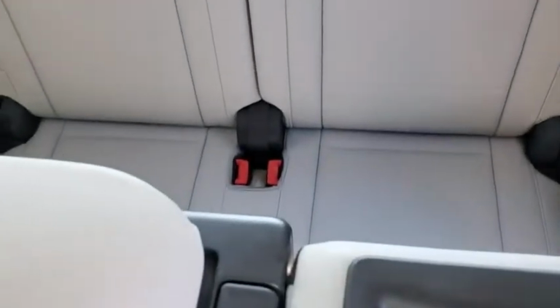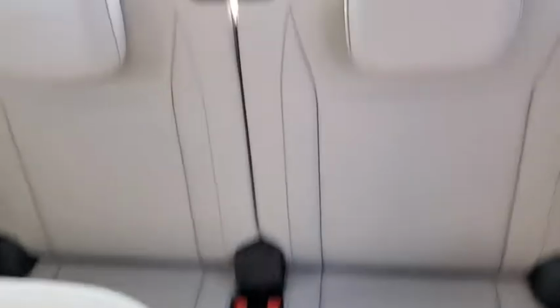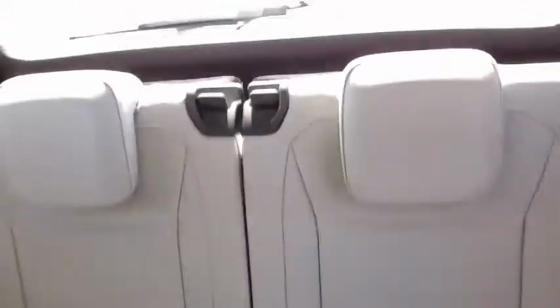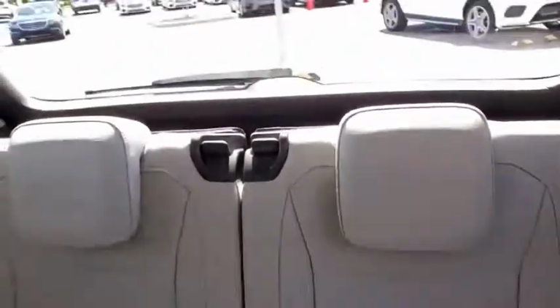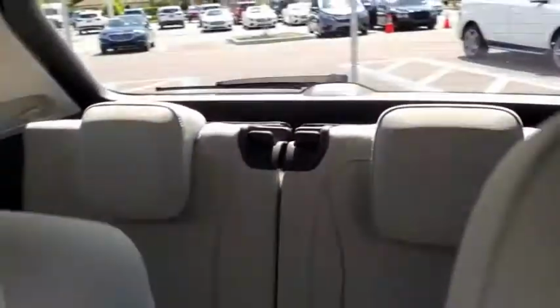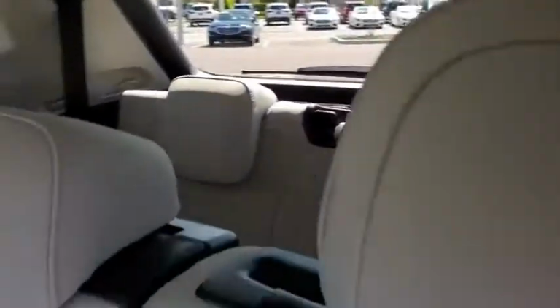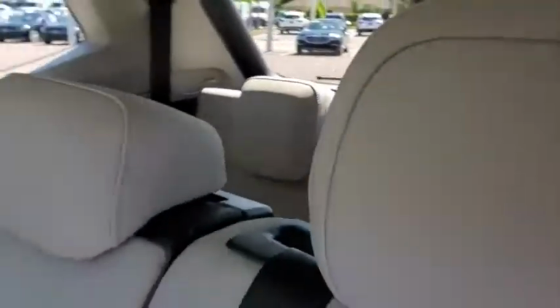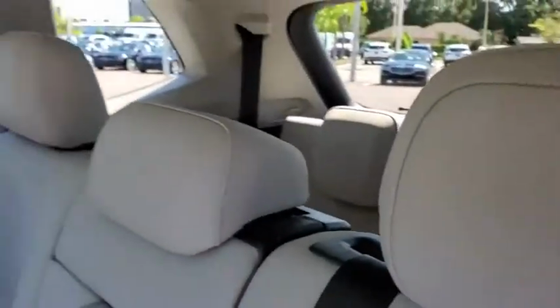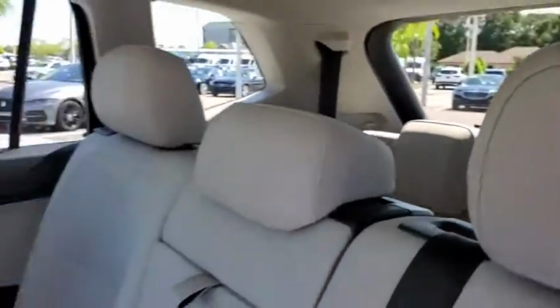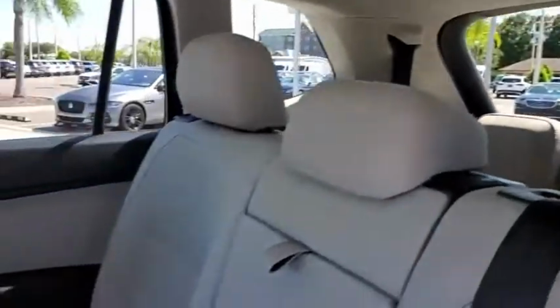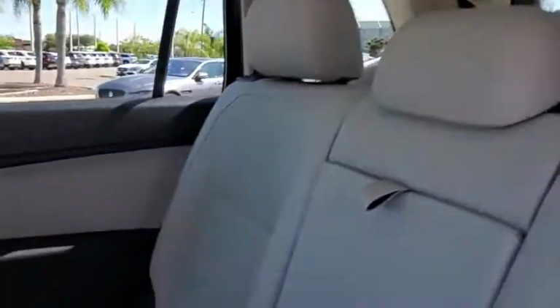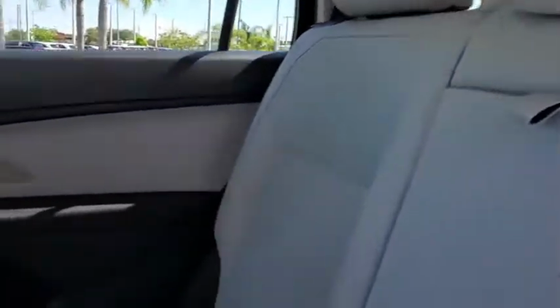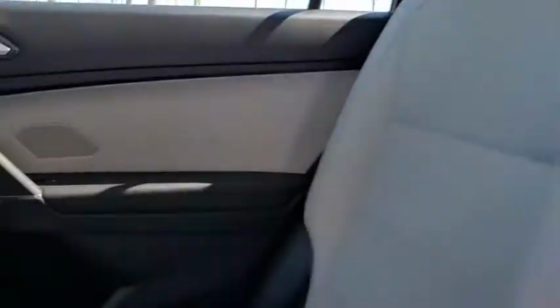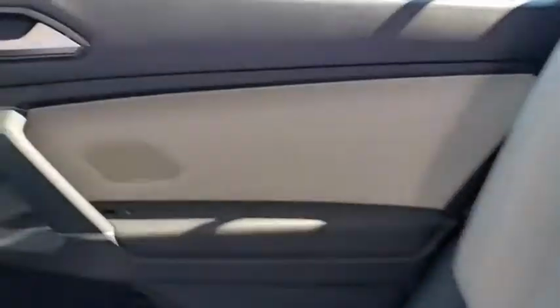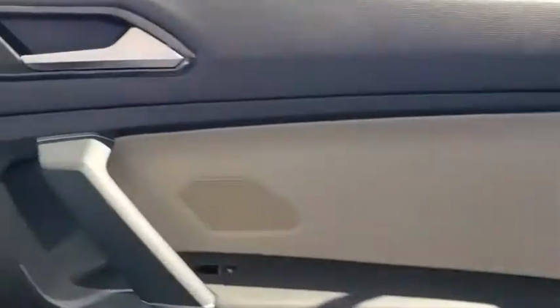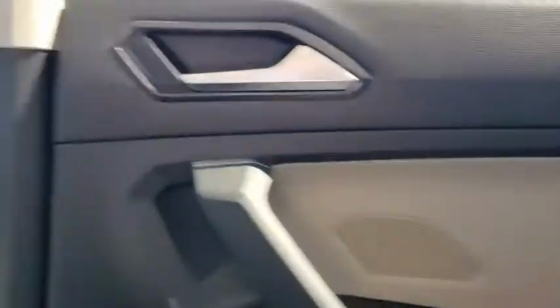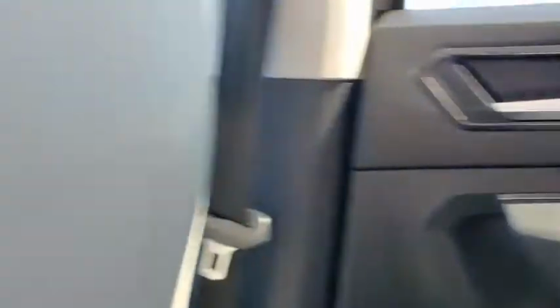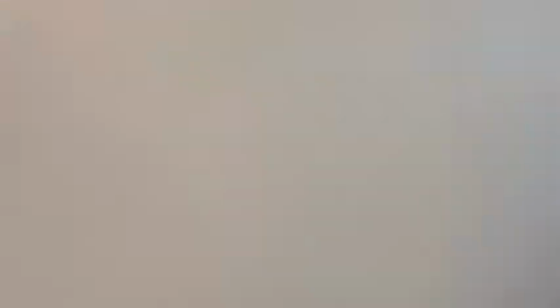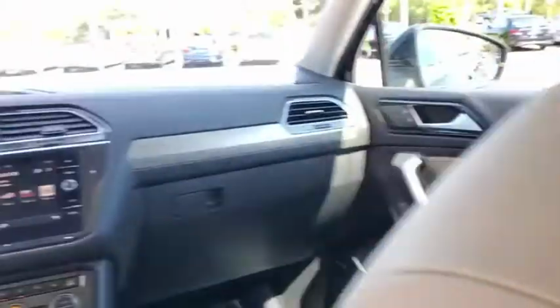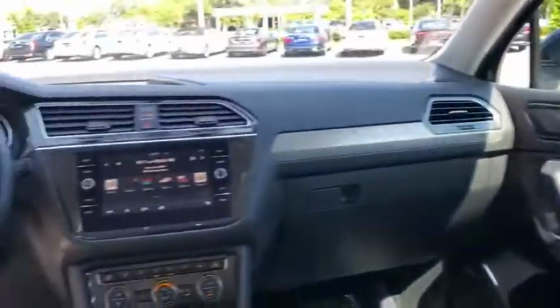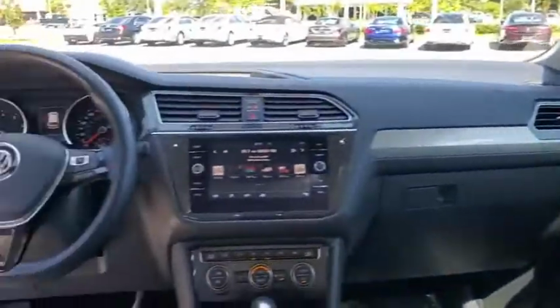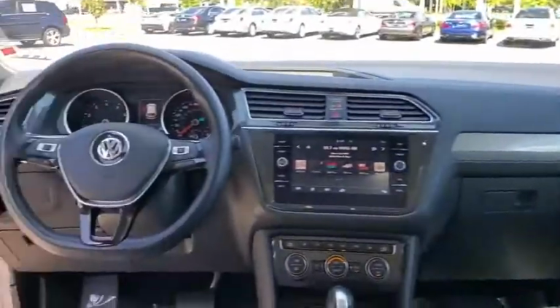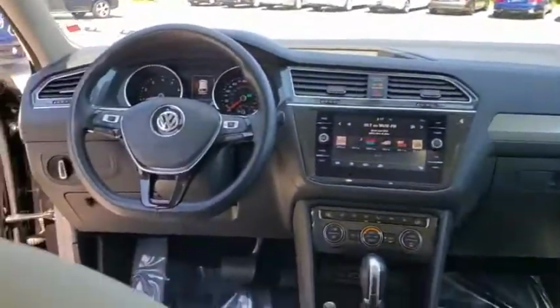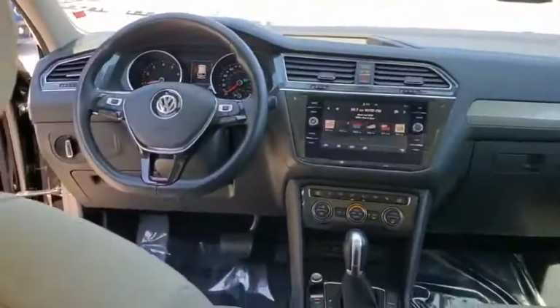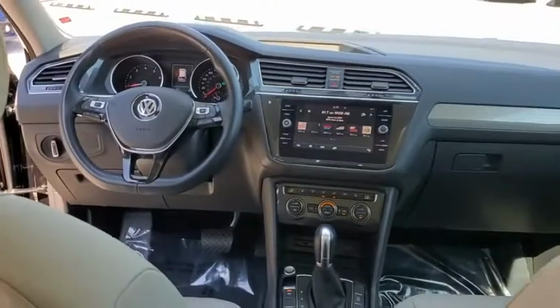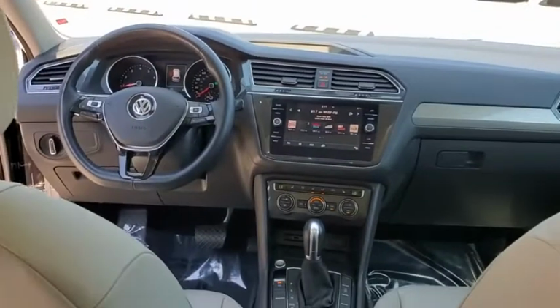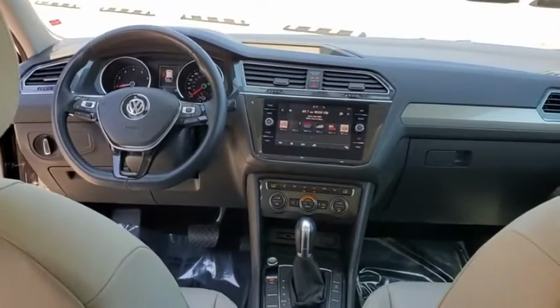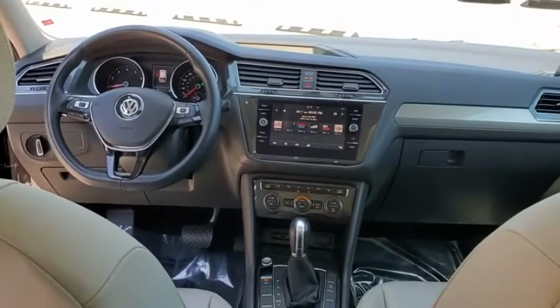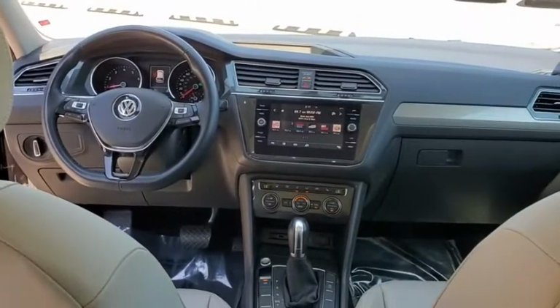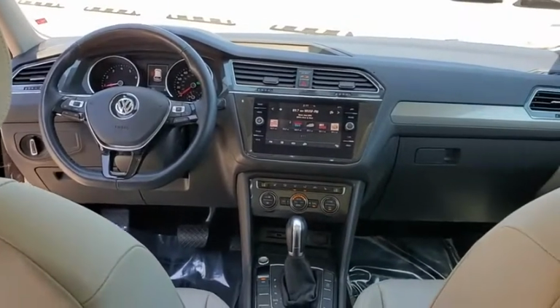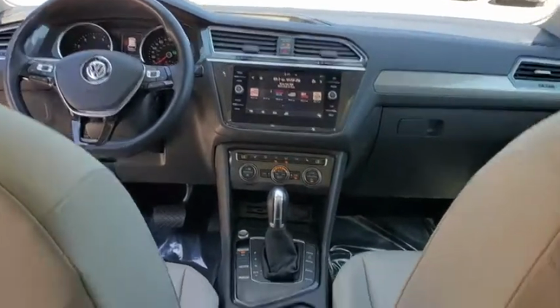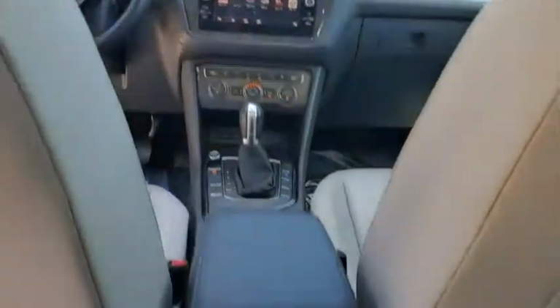Brake assist, overhead console, remote keyless entry, front reading lamps. Your new ride is just a phone call away.